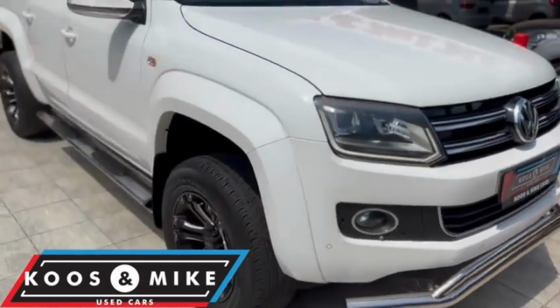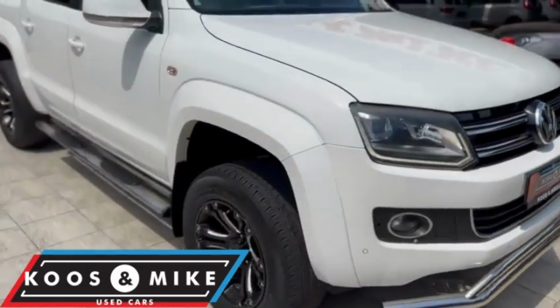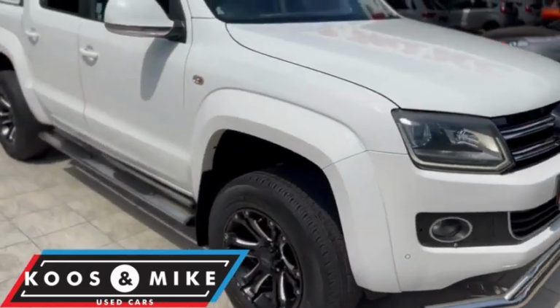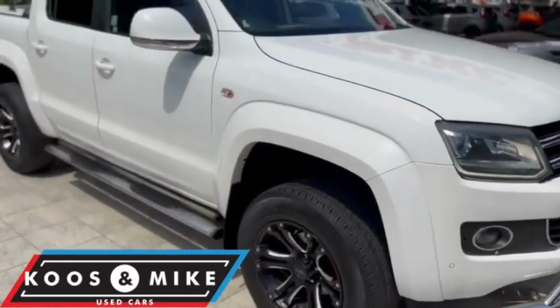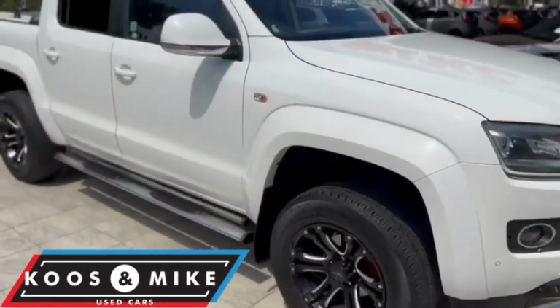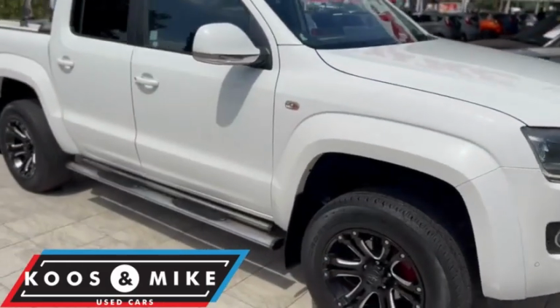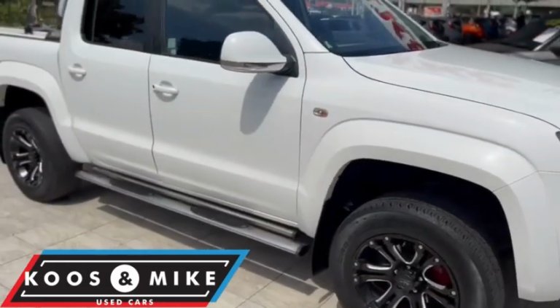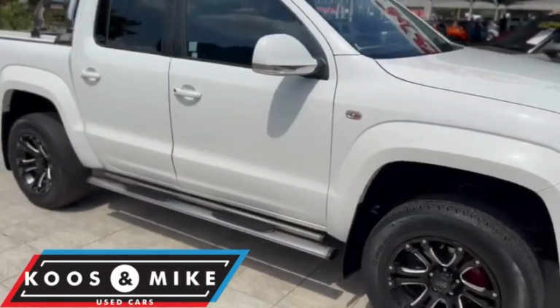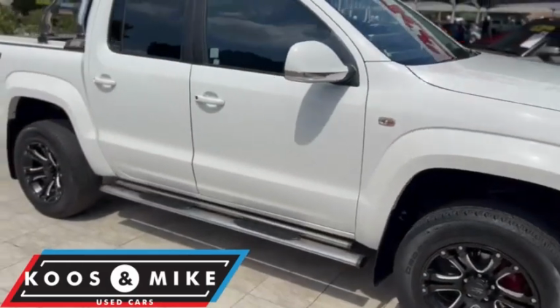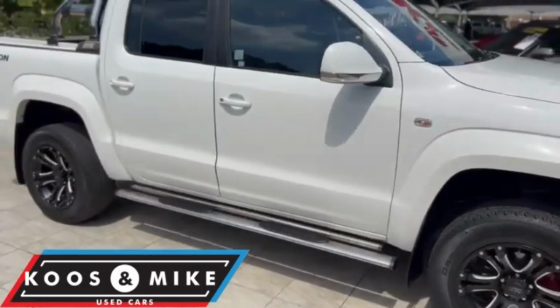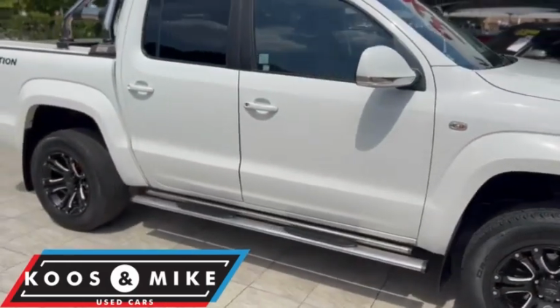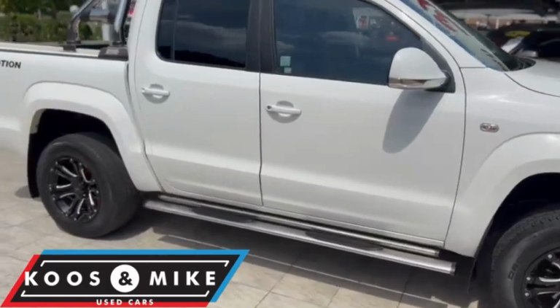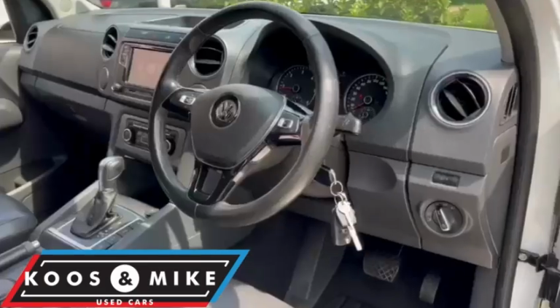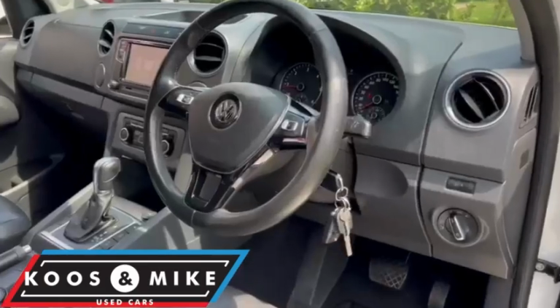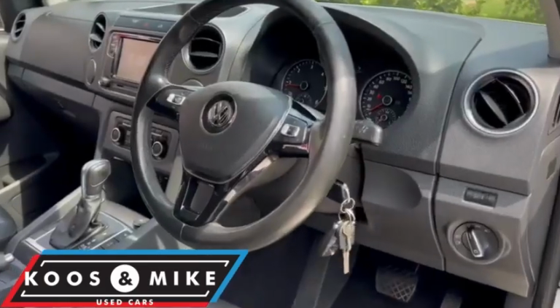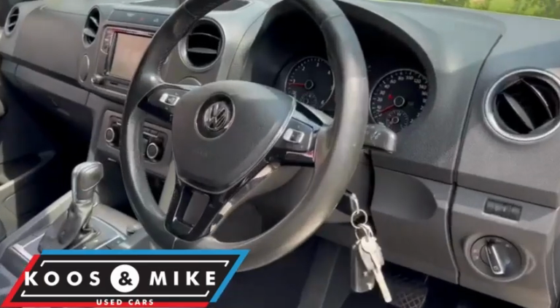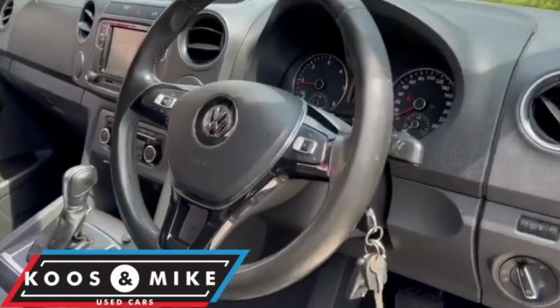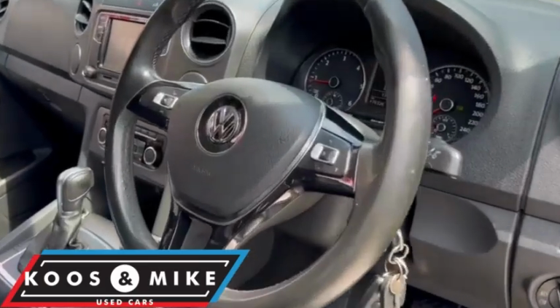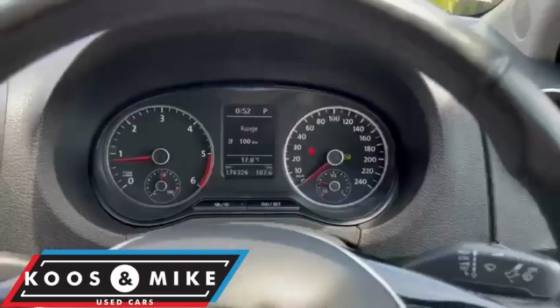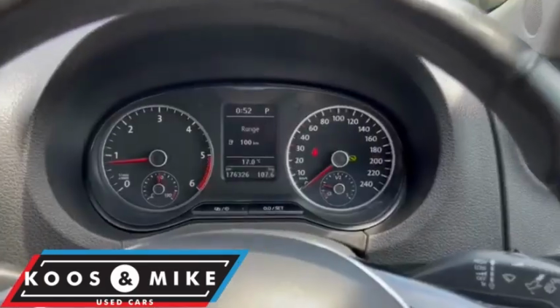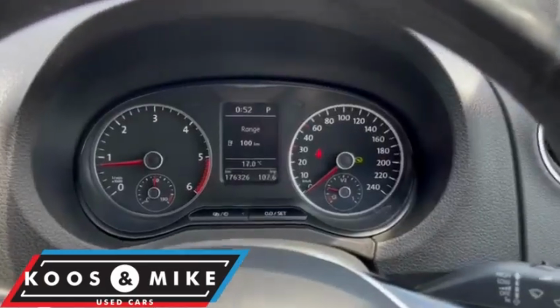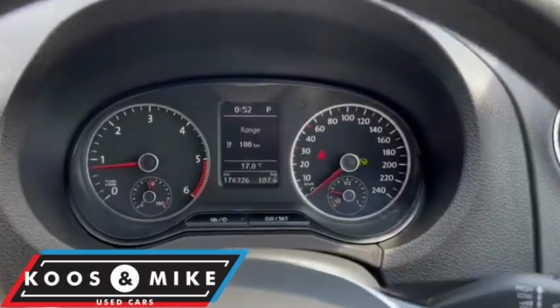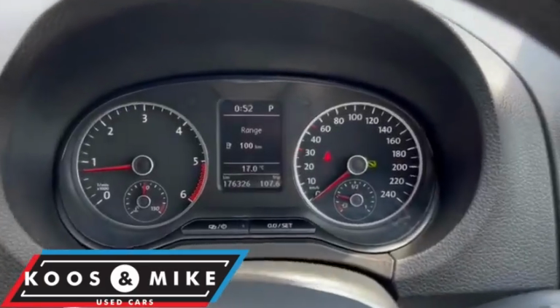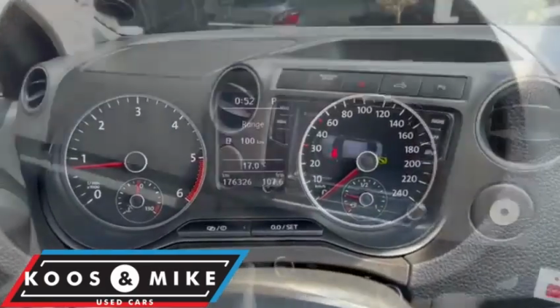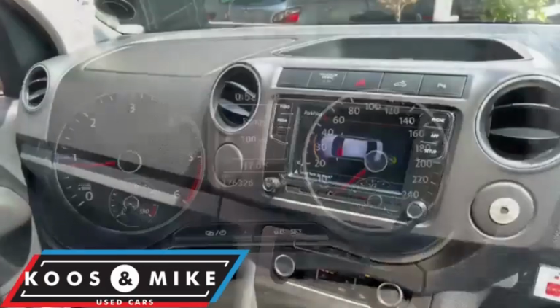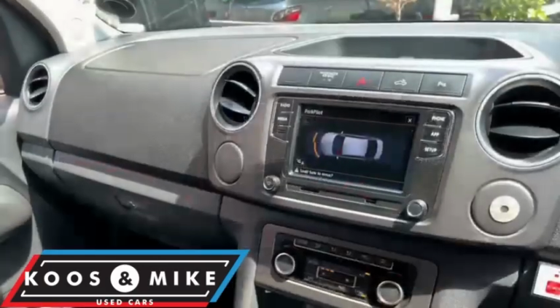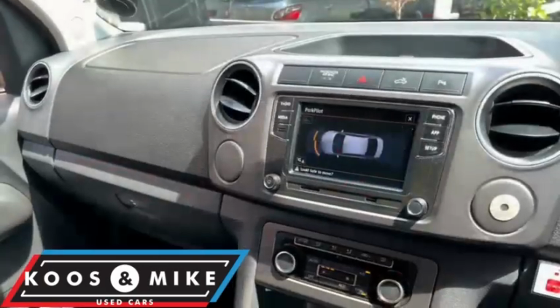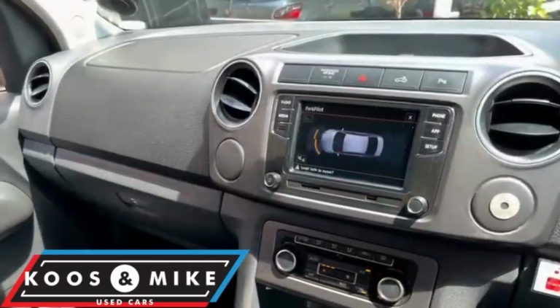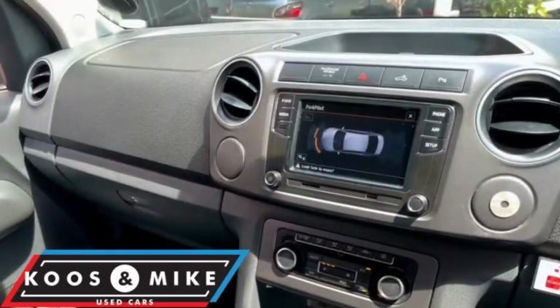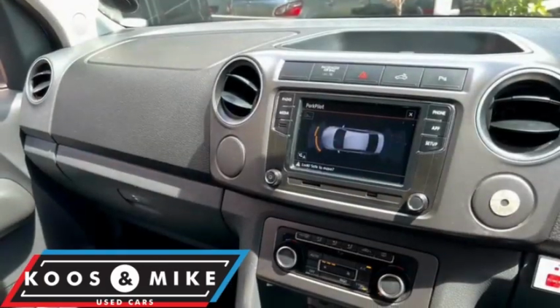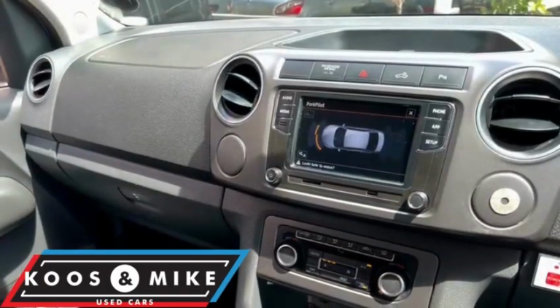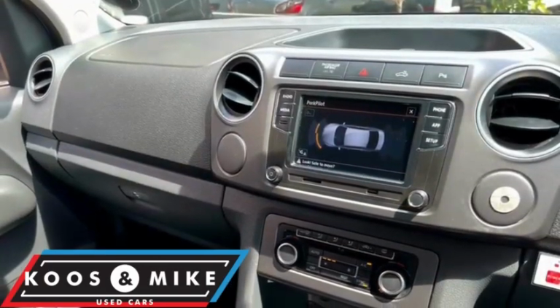Make every trip a comfortable one with this Volkswagen Amarok. This diesel is an automatic with airbags and ABS.